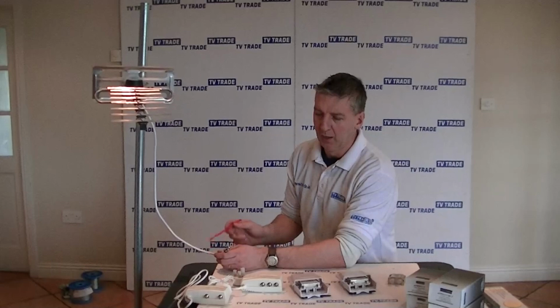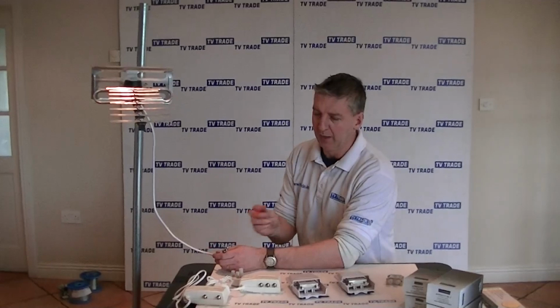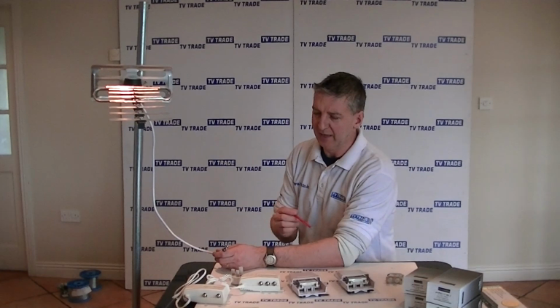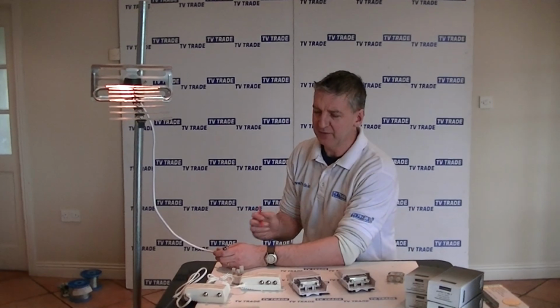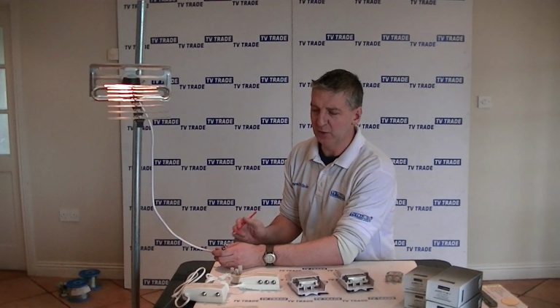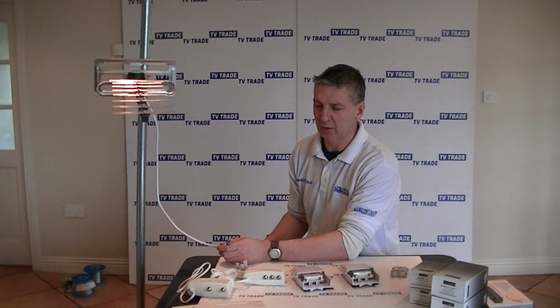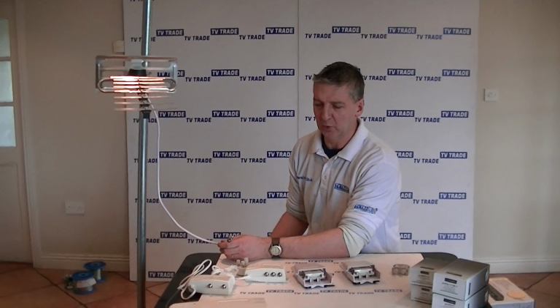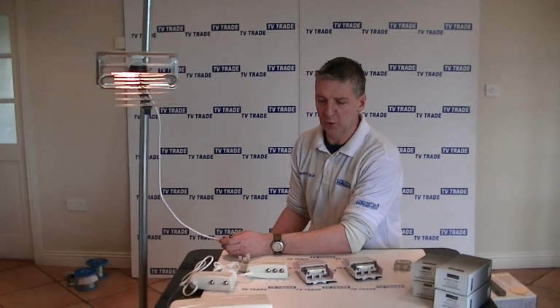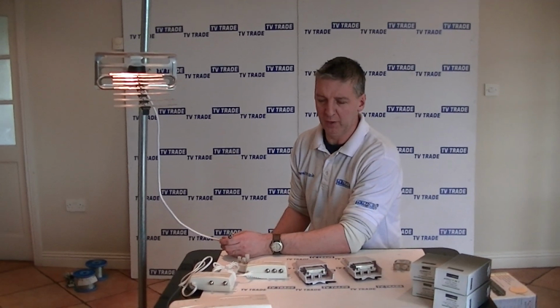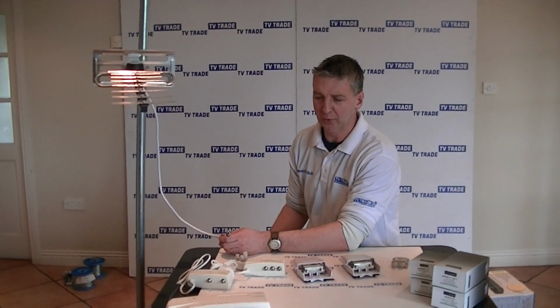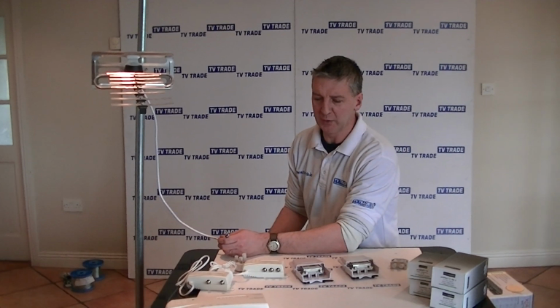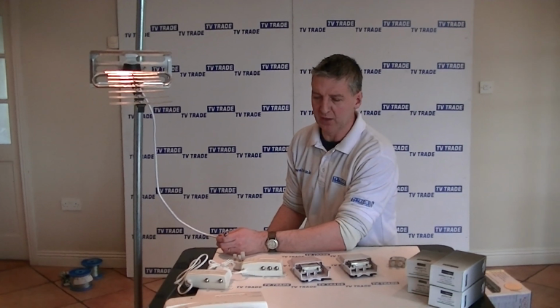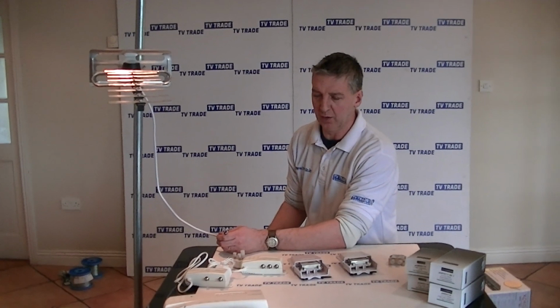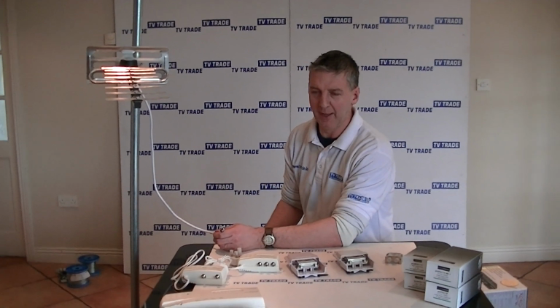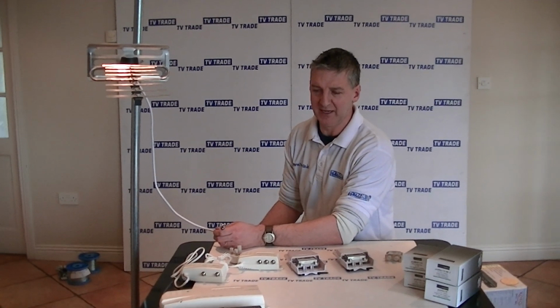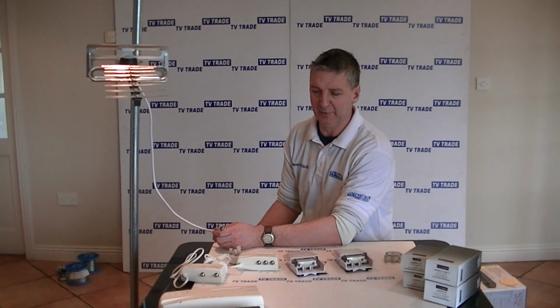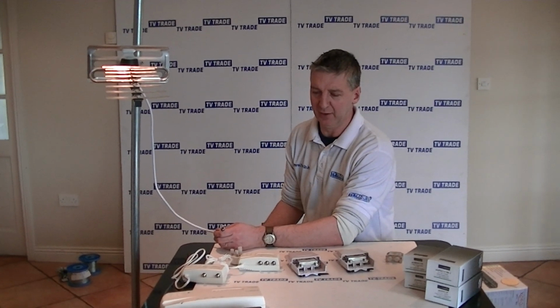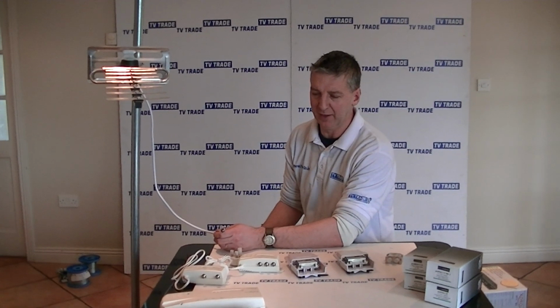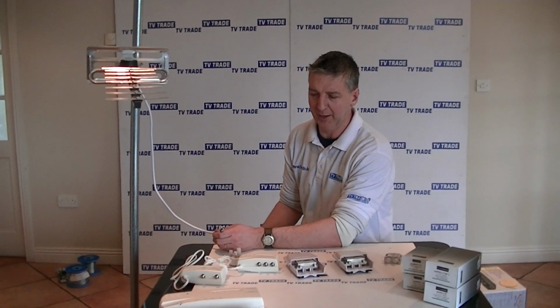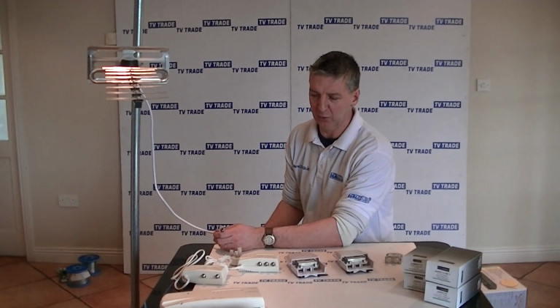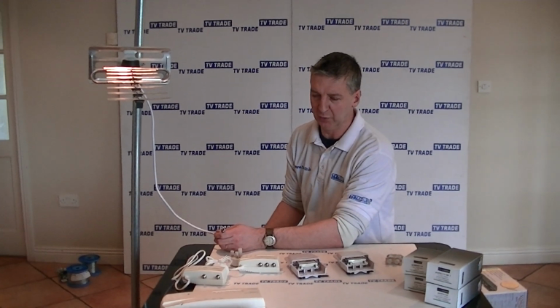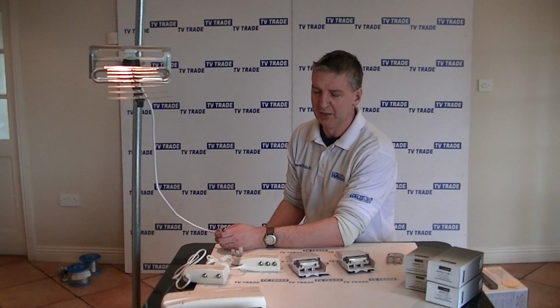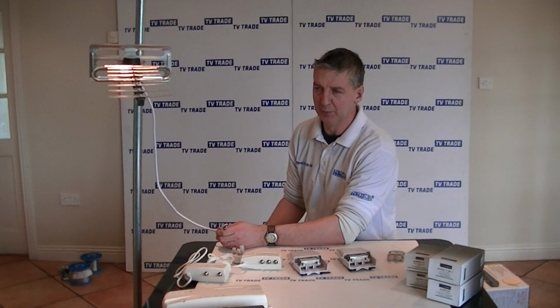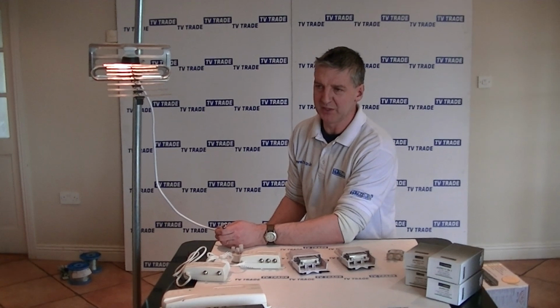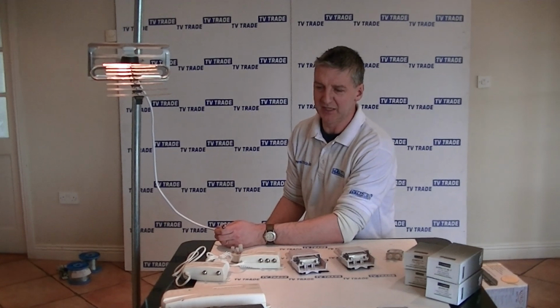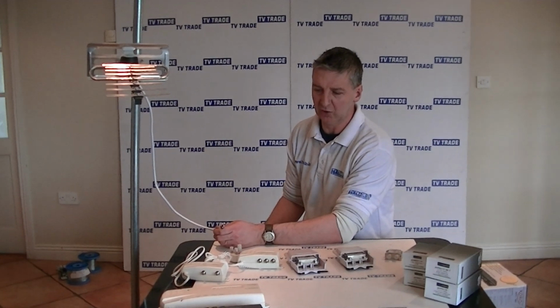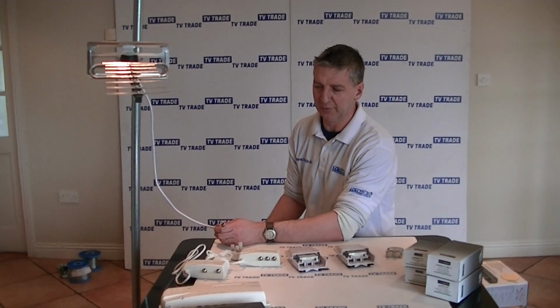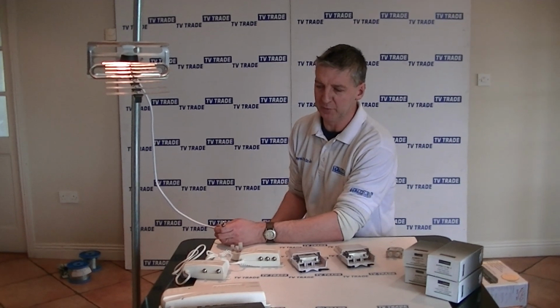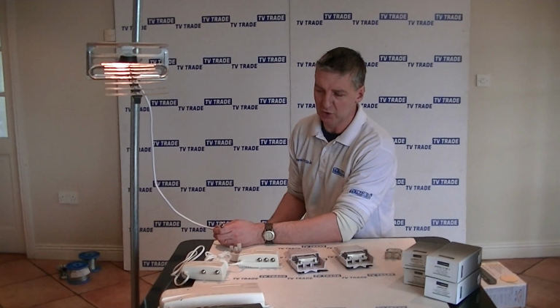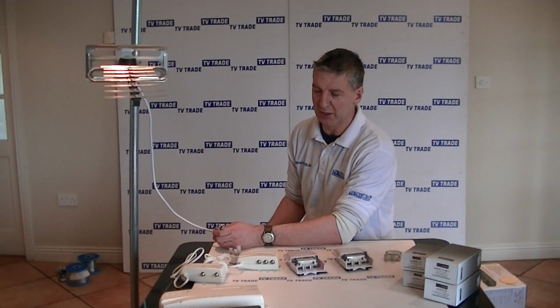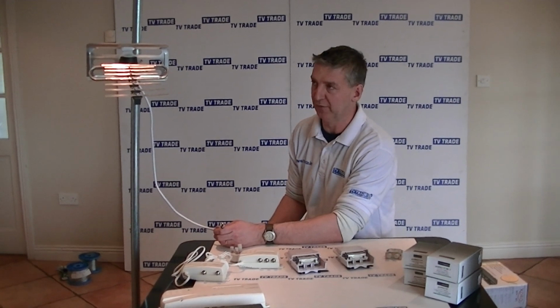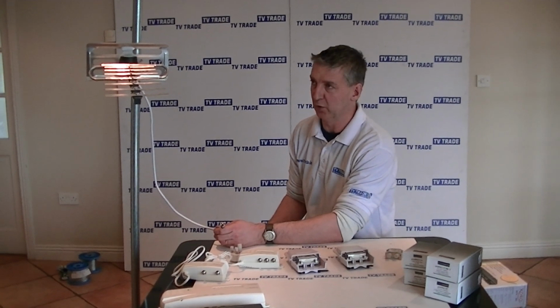In this video I'm going to cover how to install a mast amplifier and a power unit to boost the signal coming from your UHF aerial.